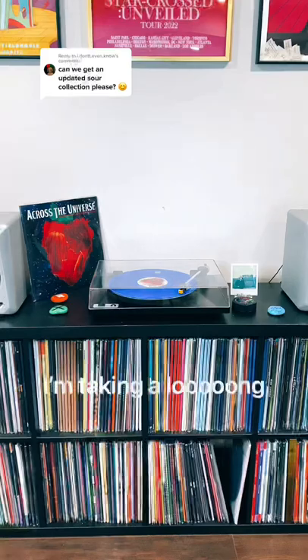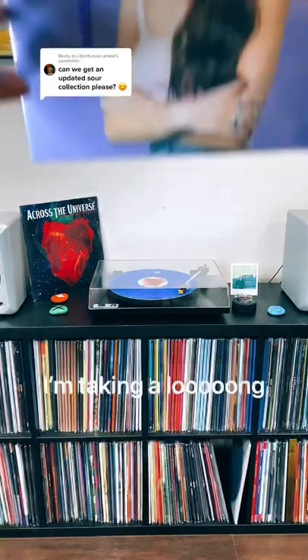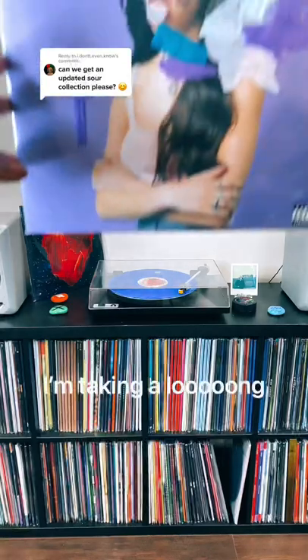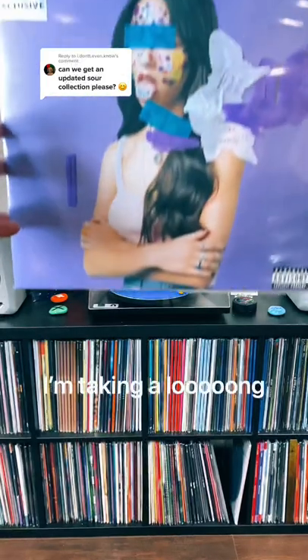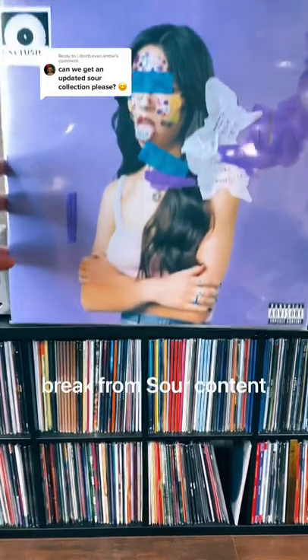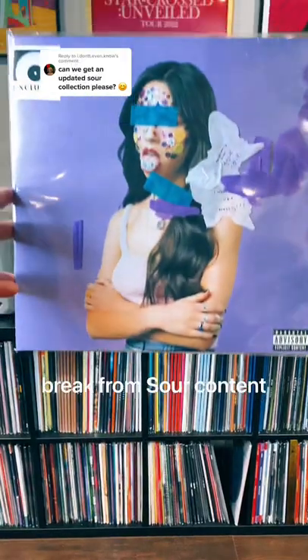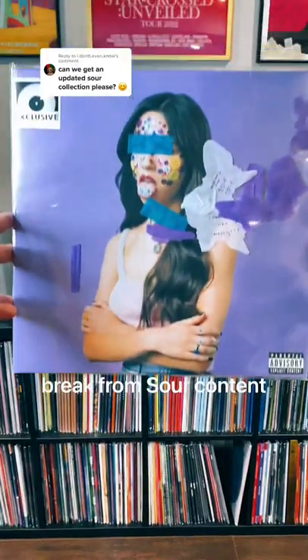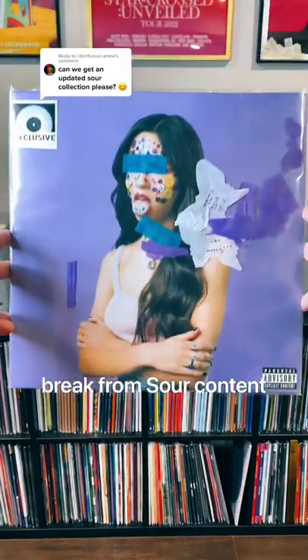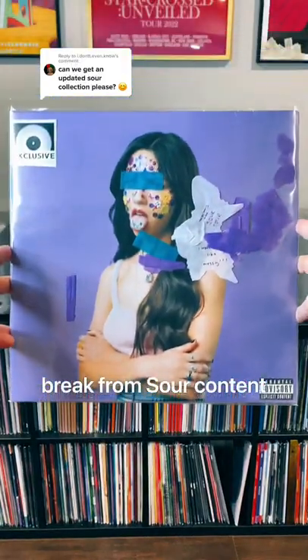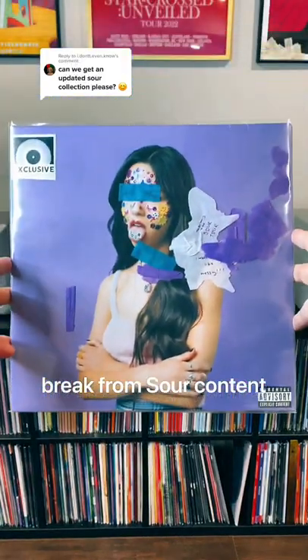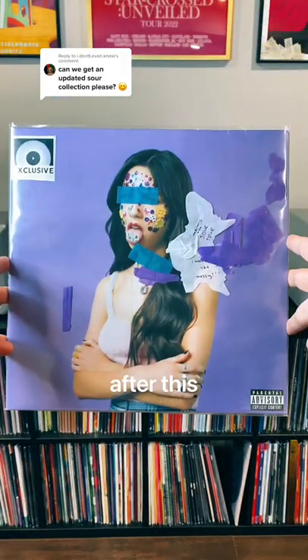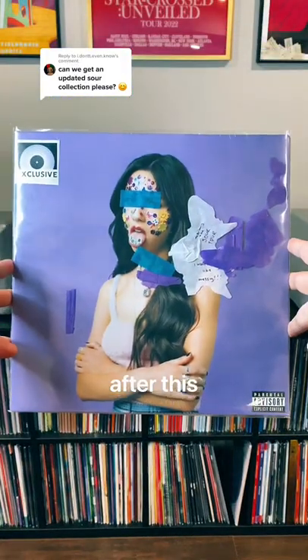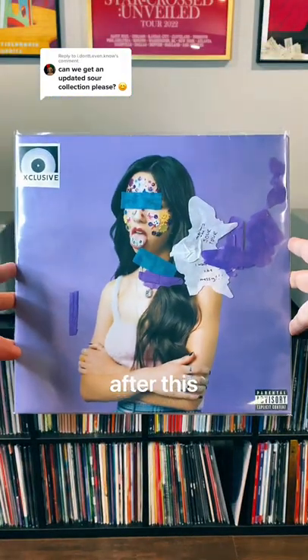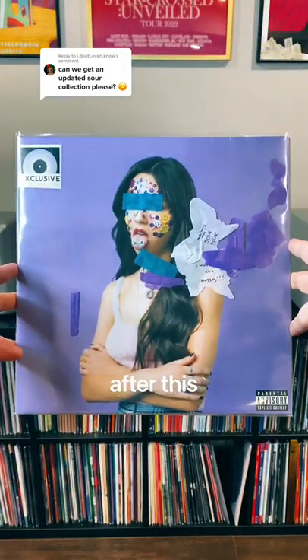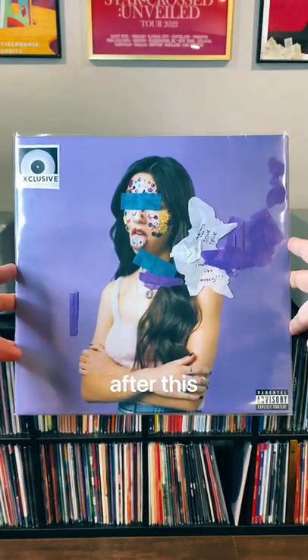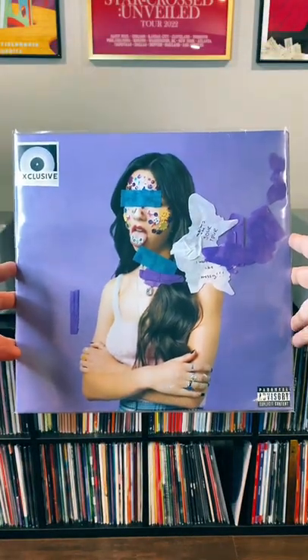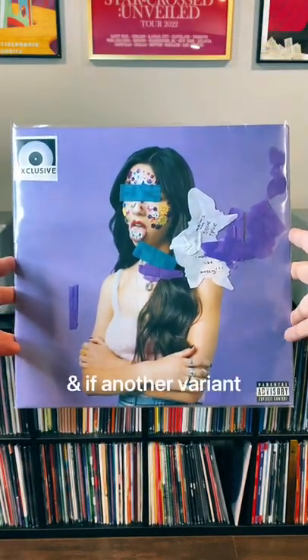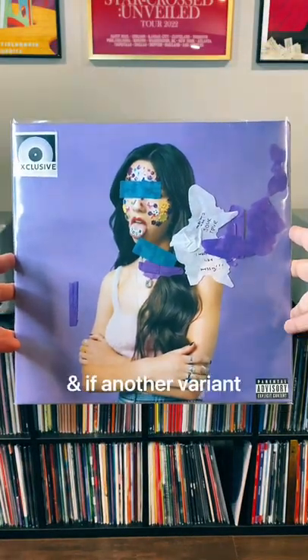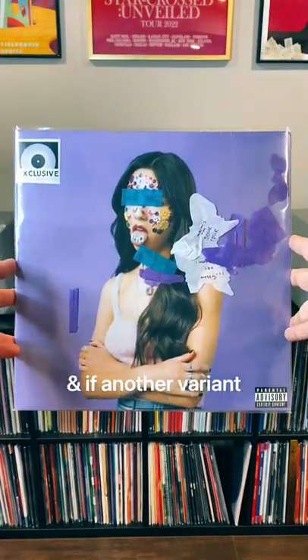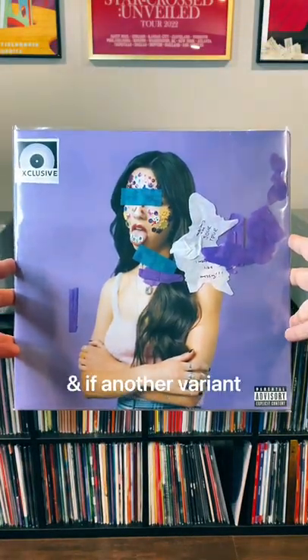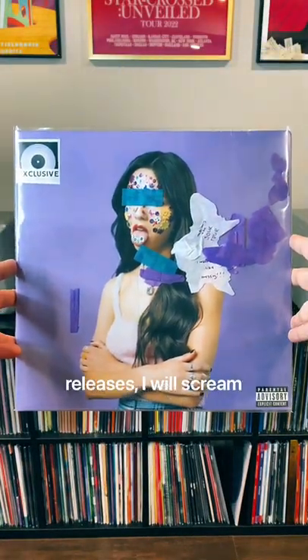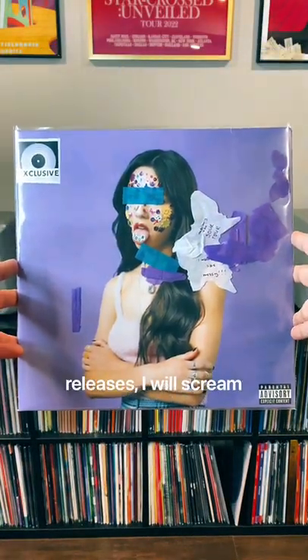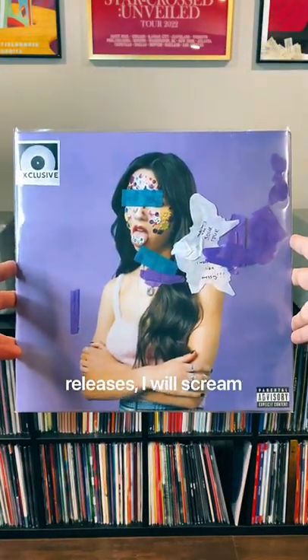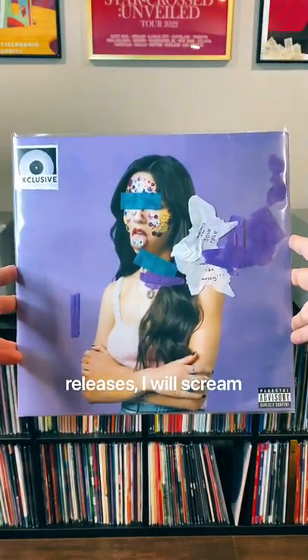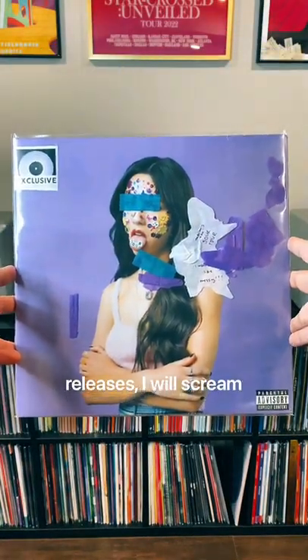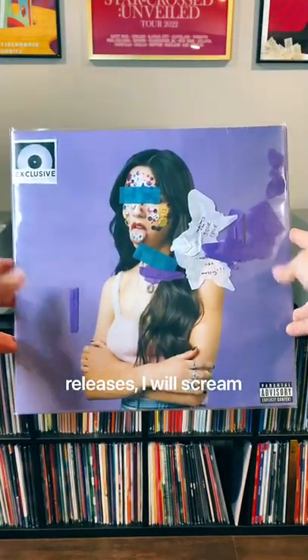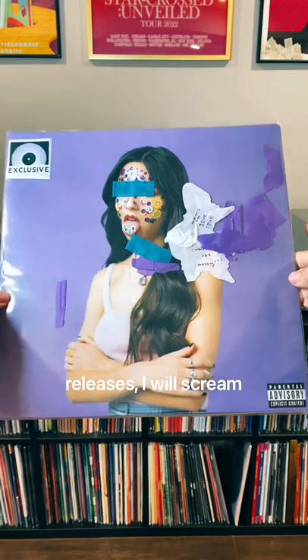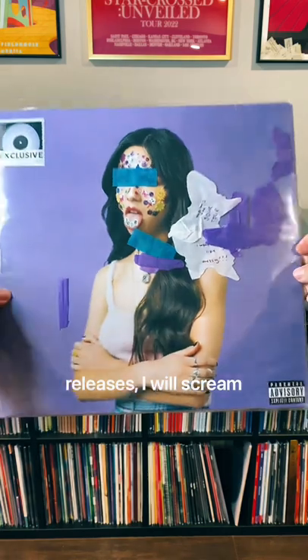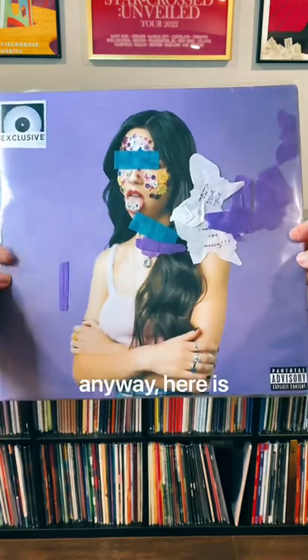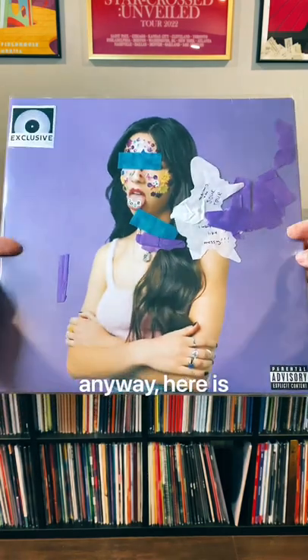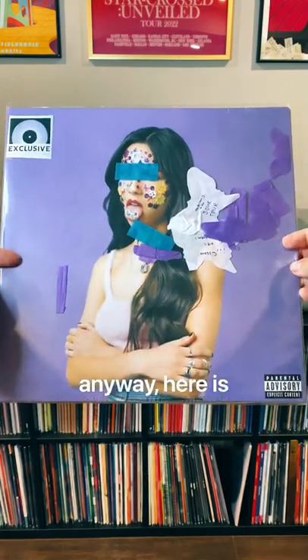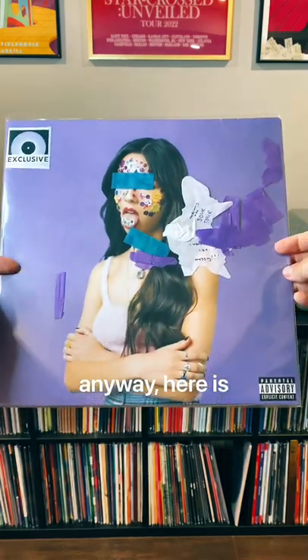I'm taking a long break from Sour content after this, and if another variant releases, I will scream. Anyway, here is my complete Sour collection.